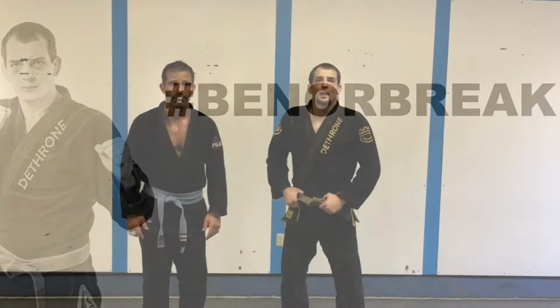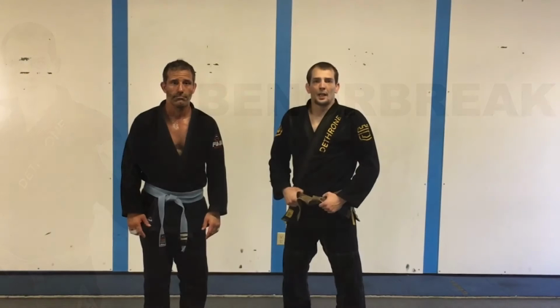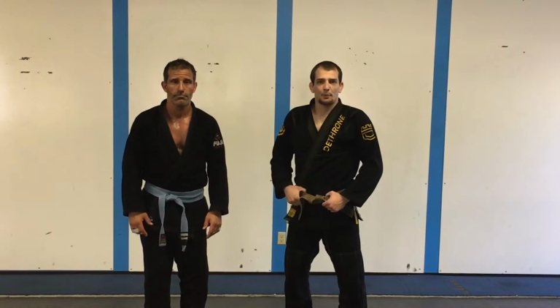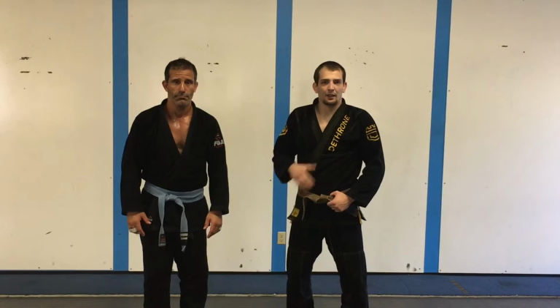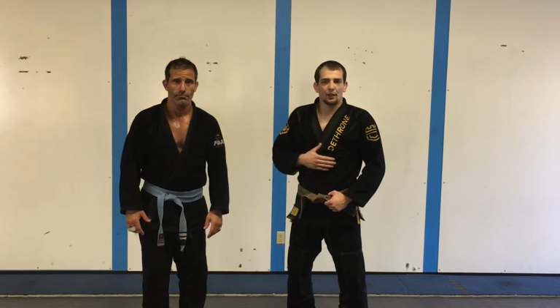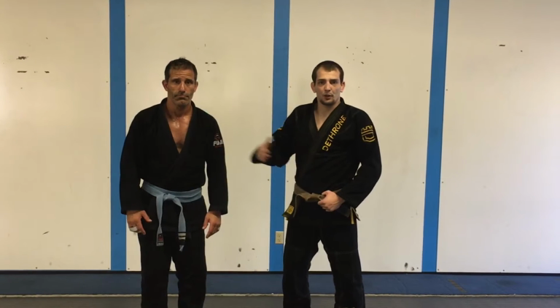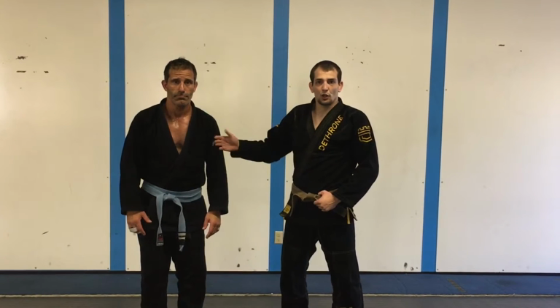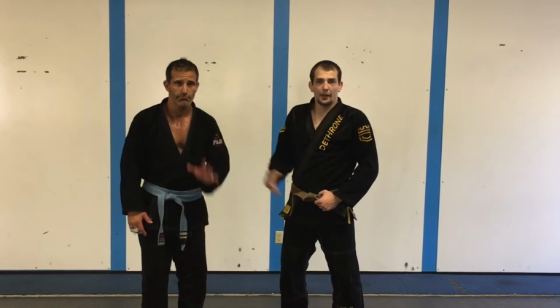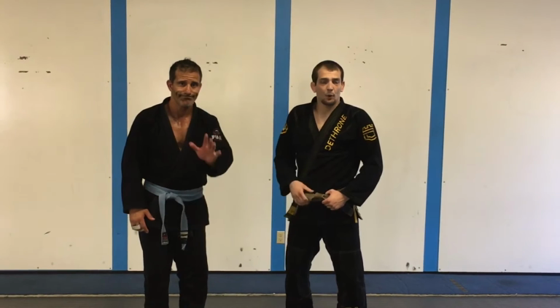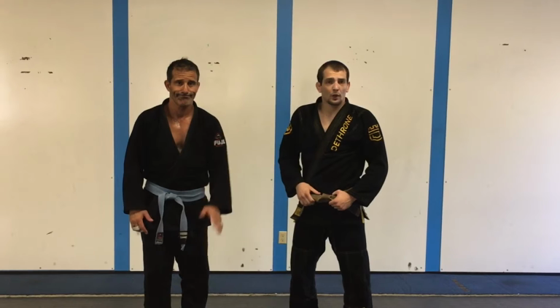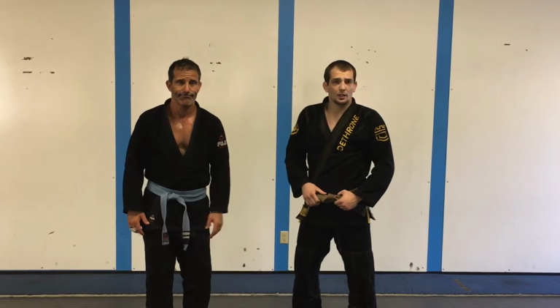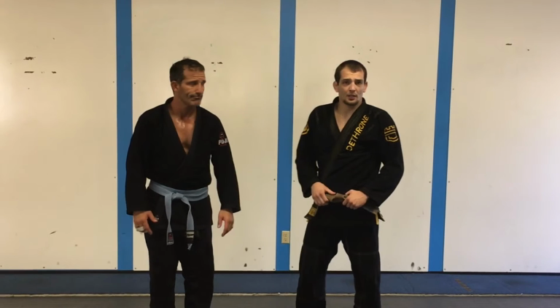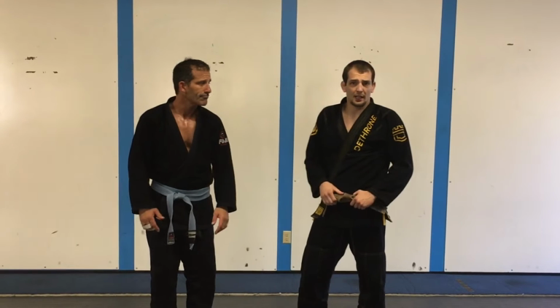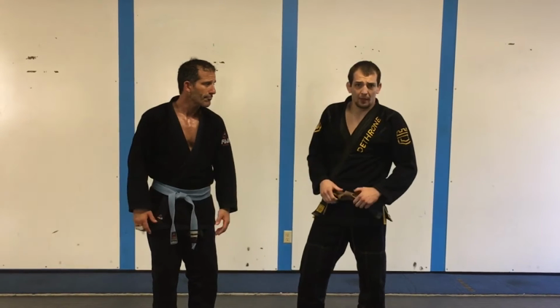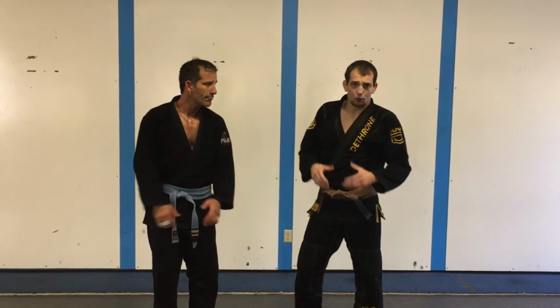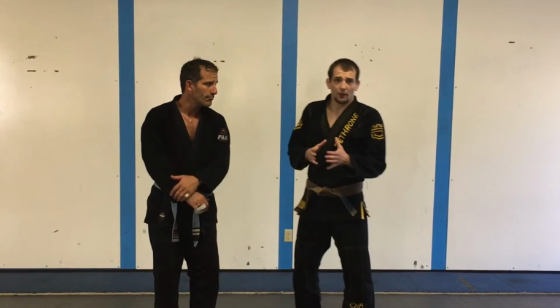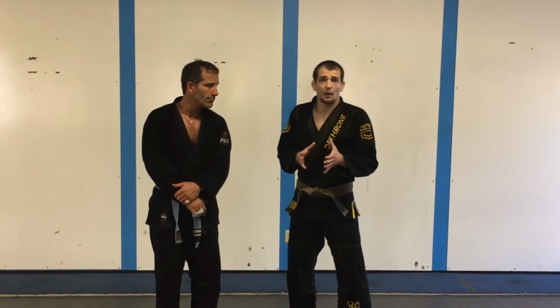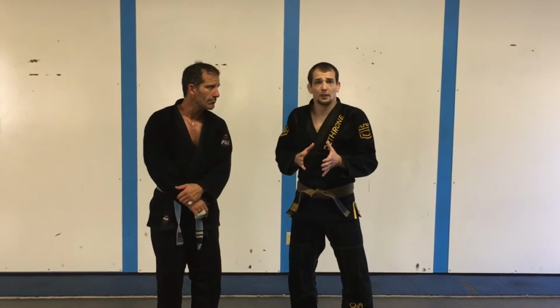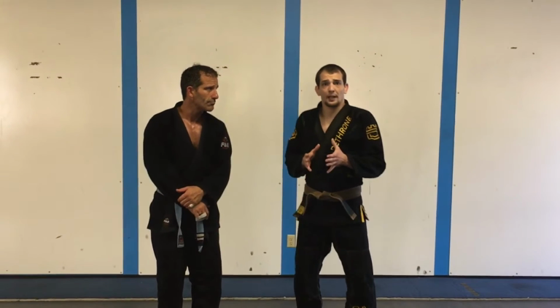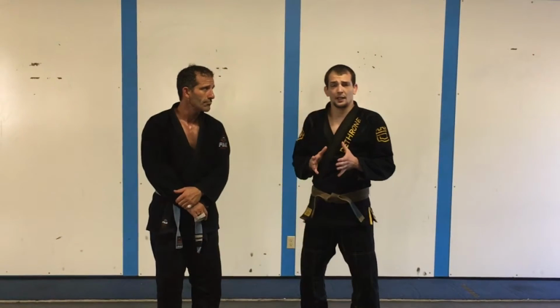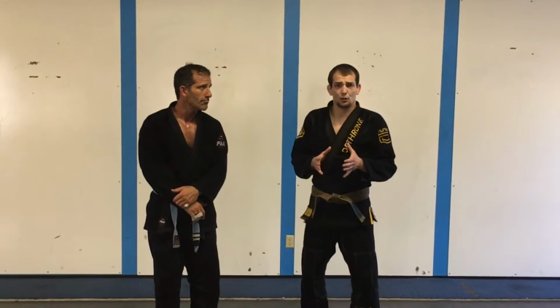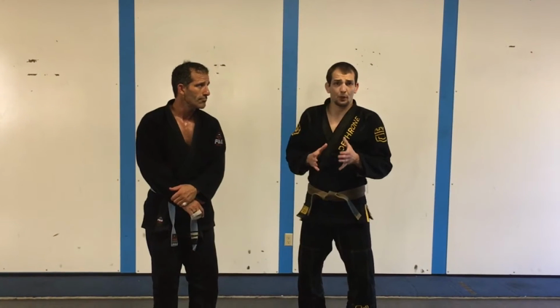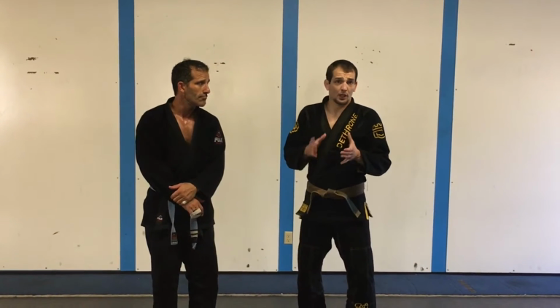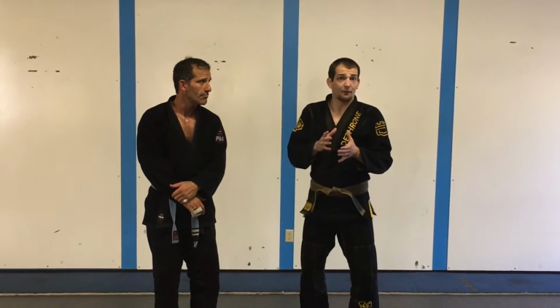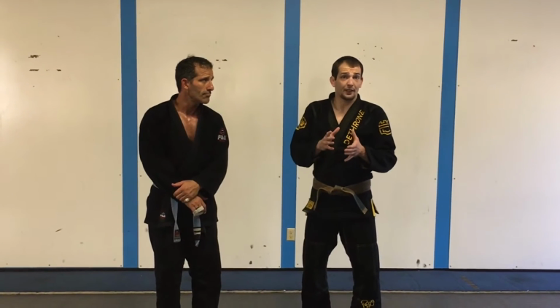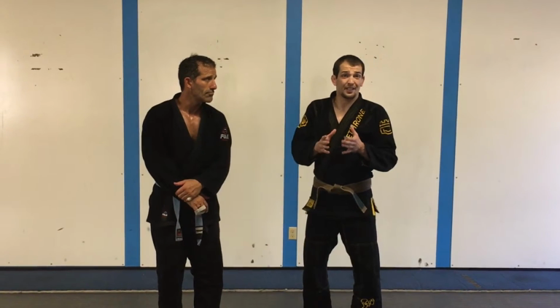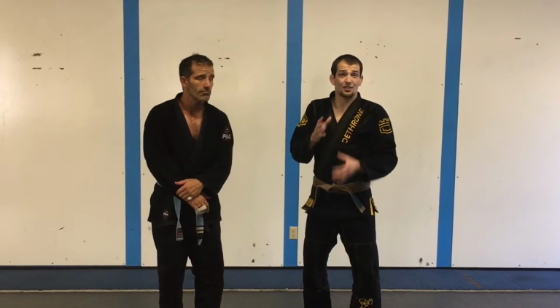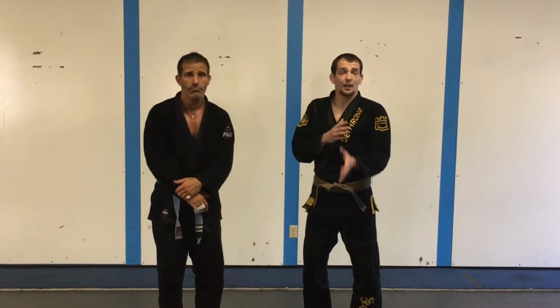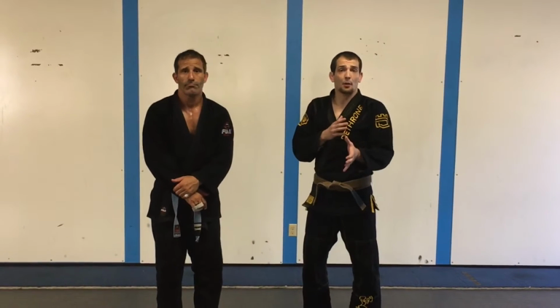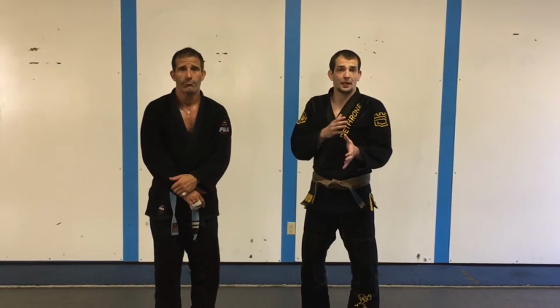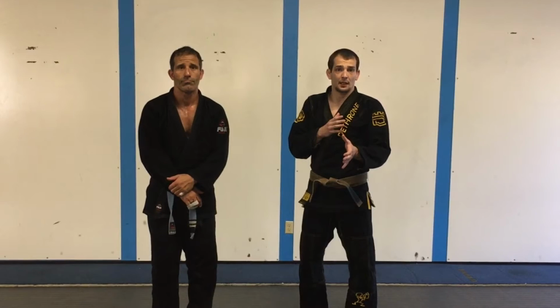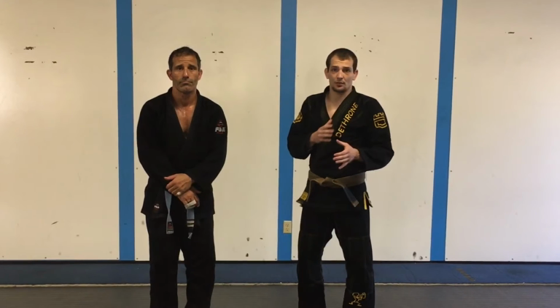Hey guys, Ben Eggley here. I'm with Joe M. We're going to talk today about a drill that I really like — it's to build confidence in setting up our takedowns.